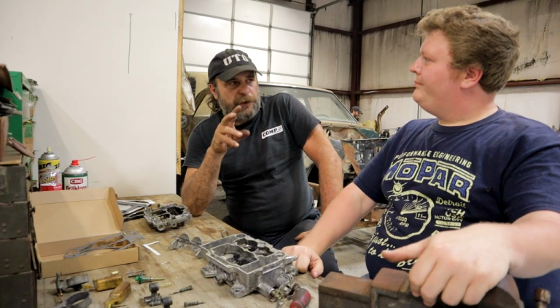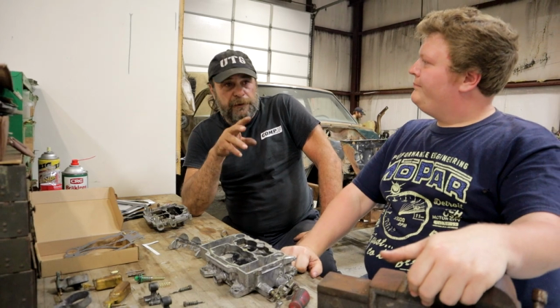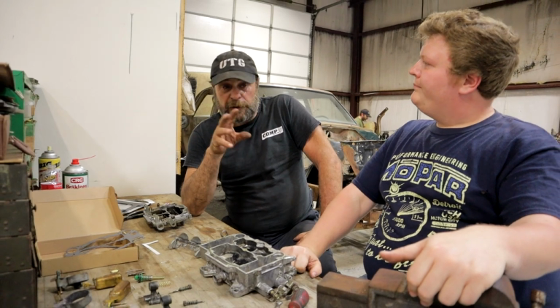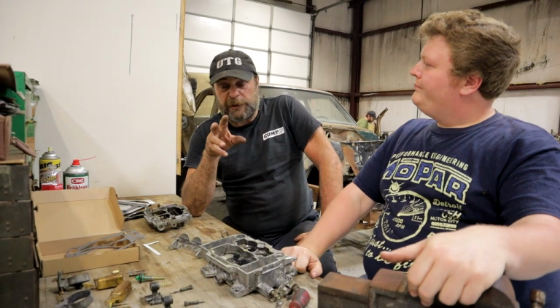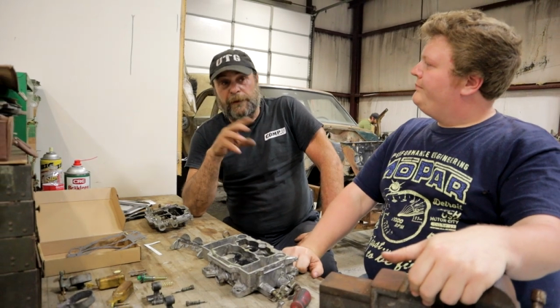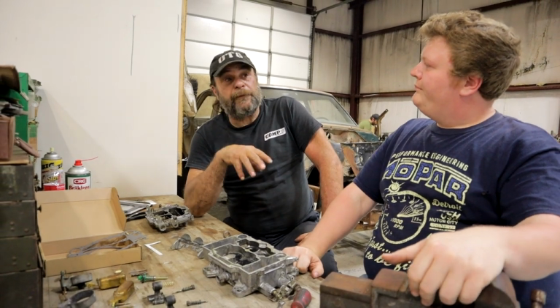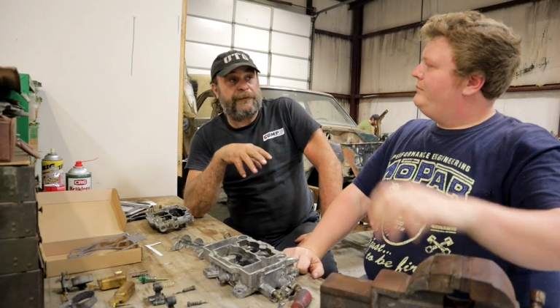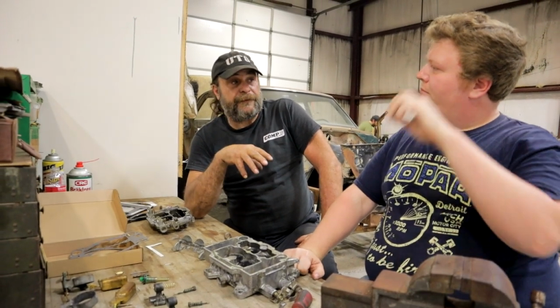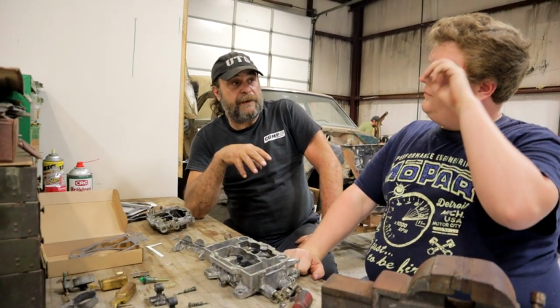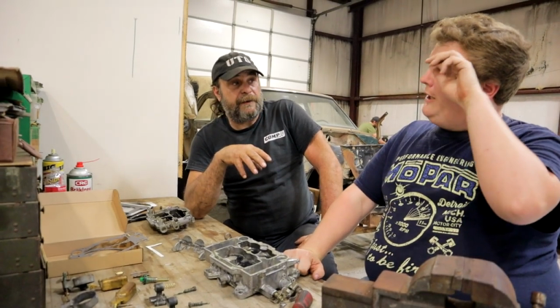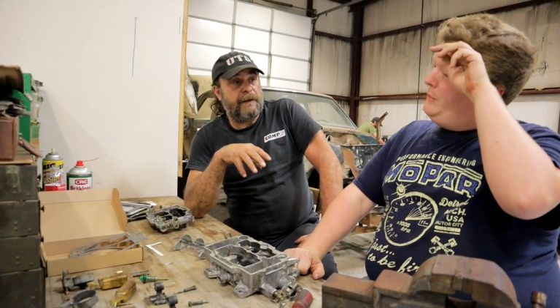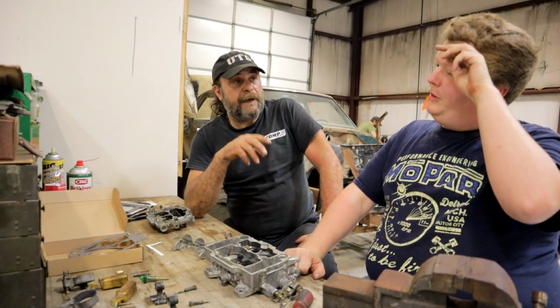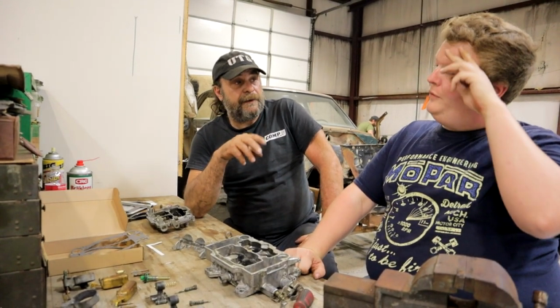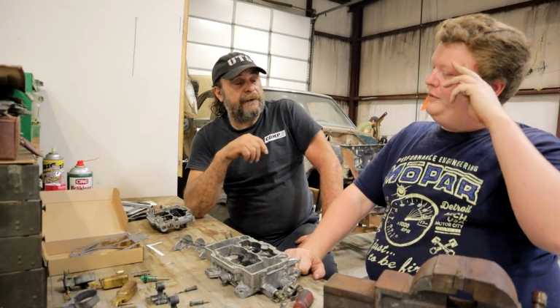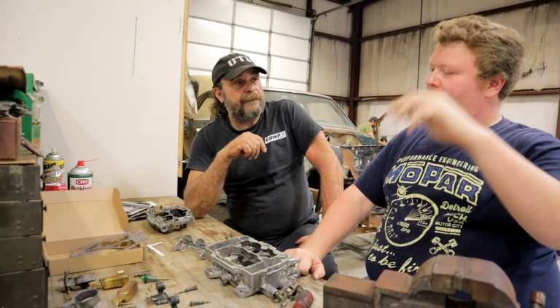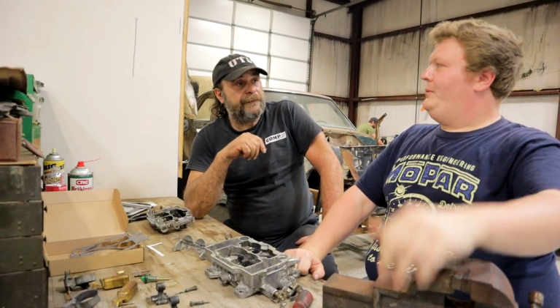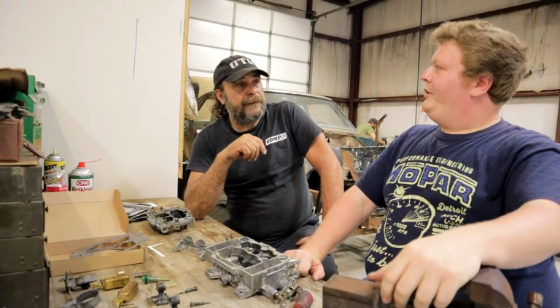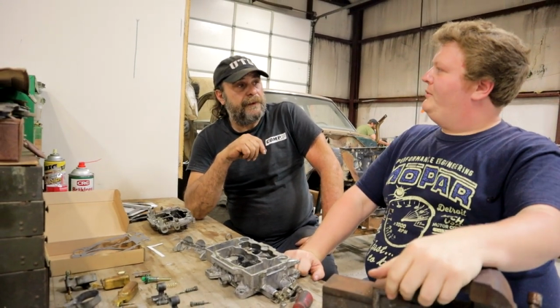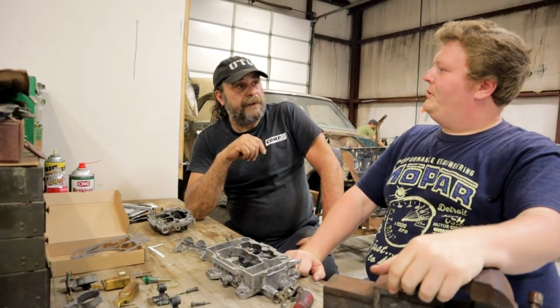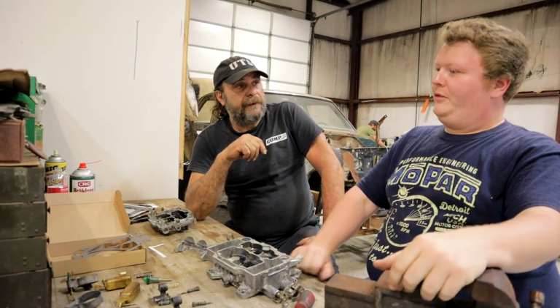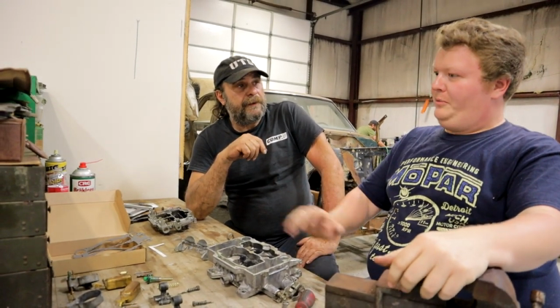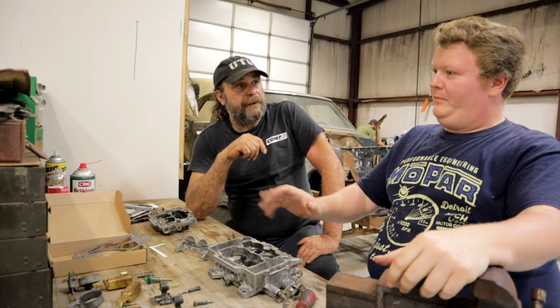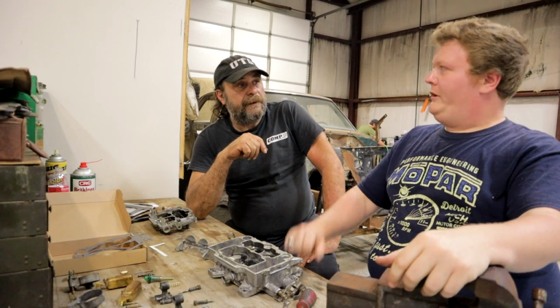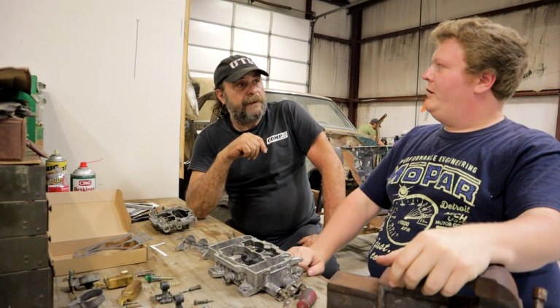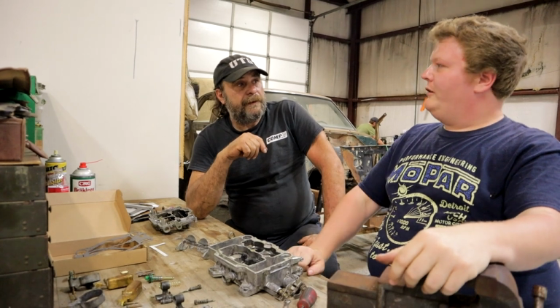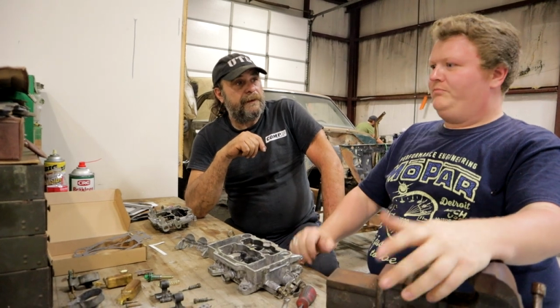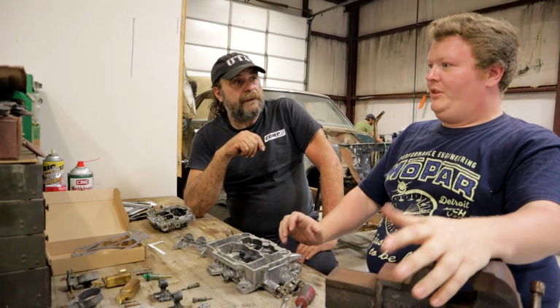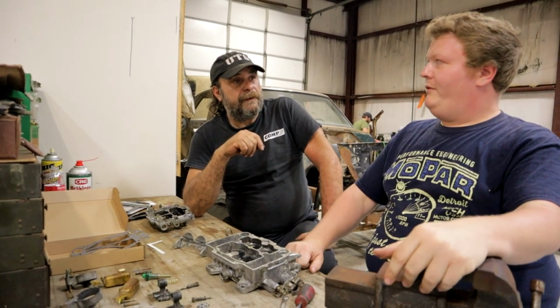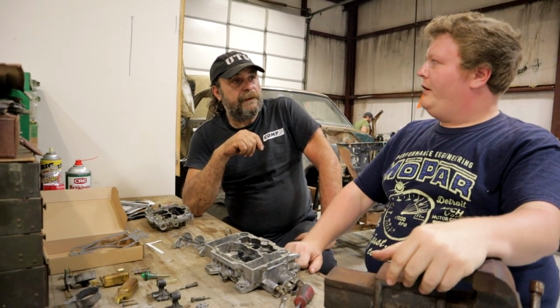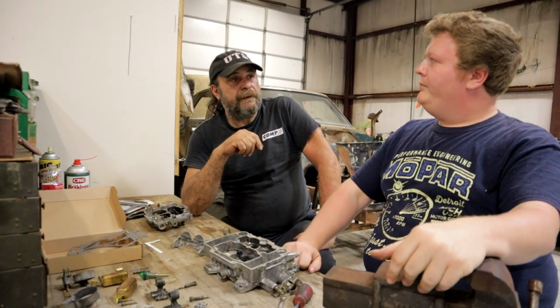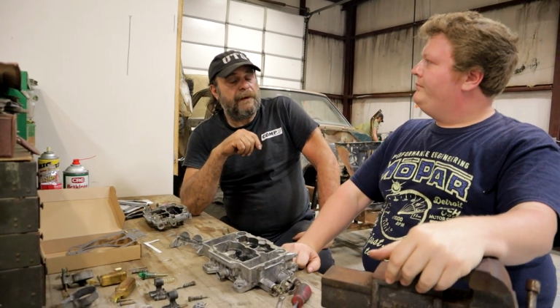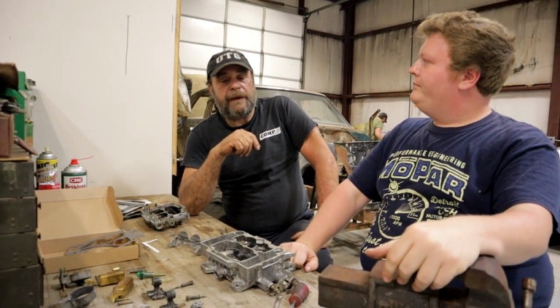So then he switched to a 450. He took the 450 that was on it before, just put it back on, and it seemed to even out.